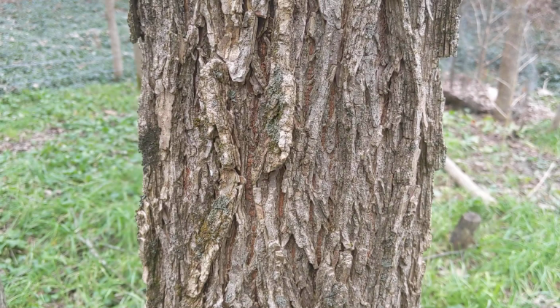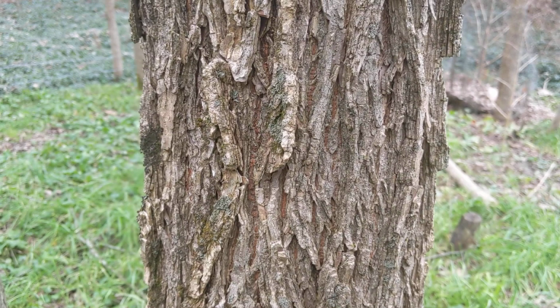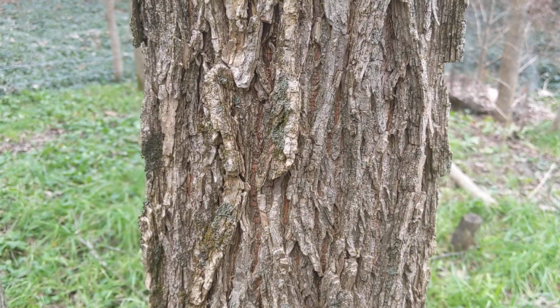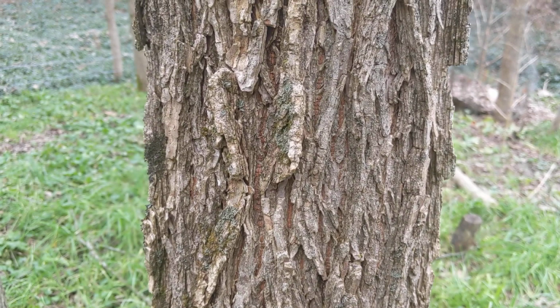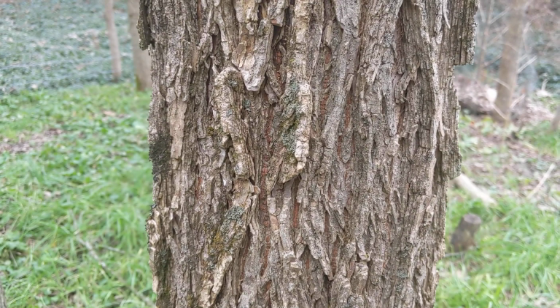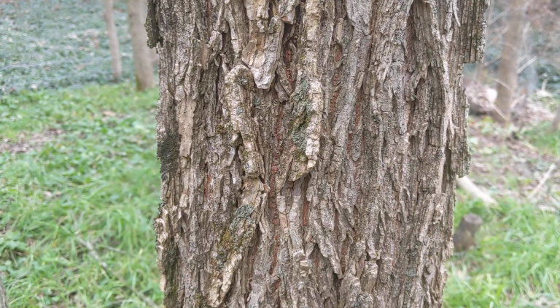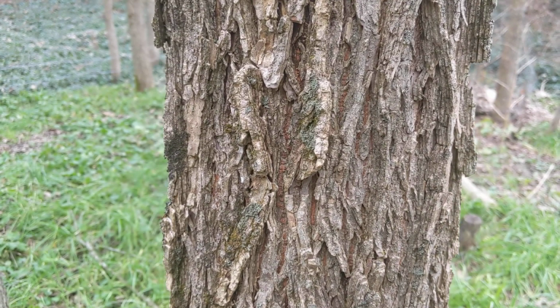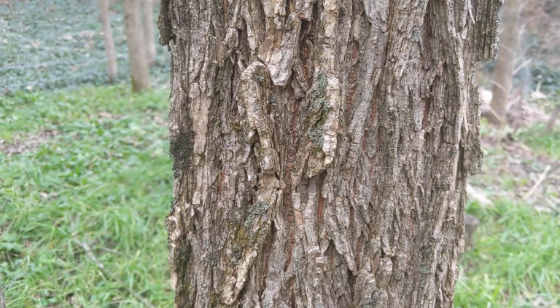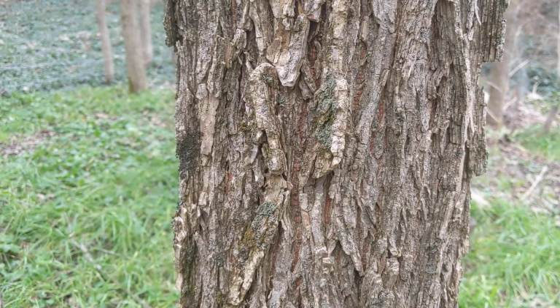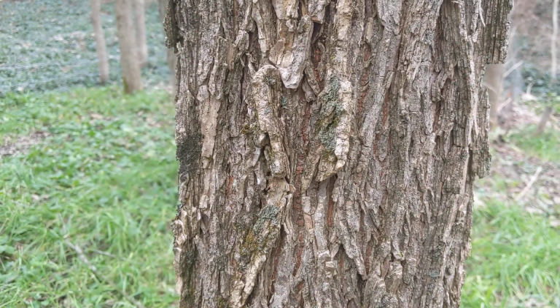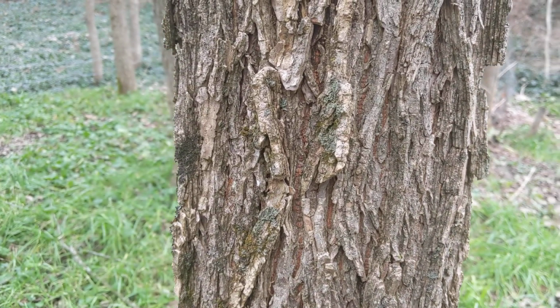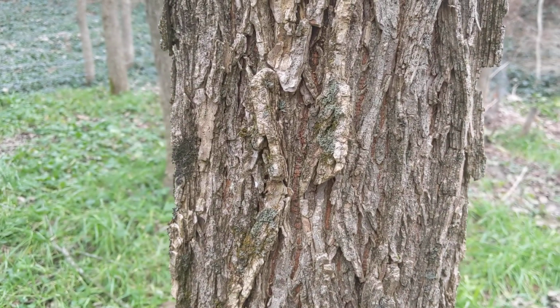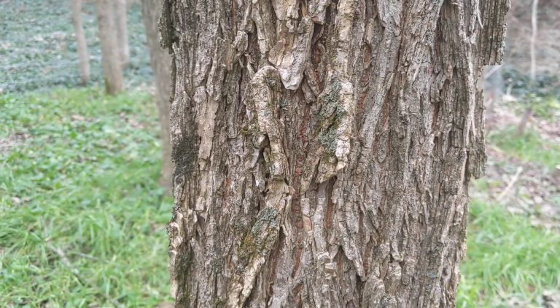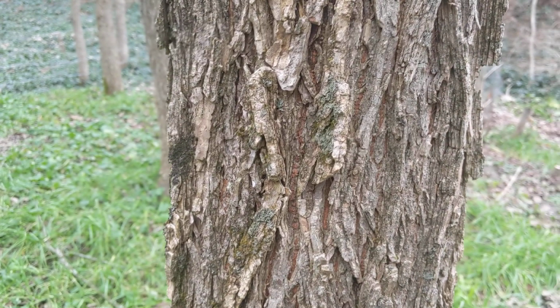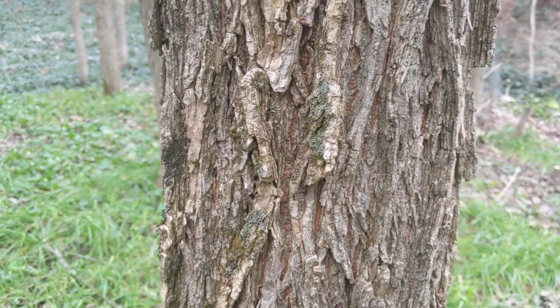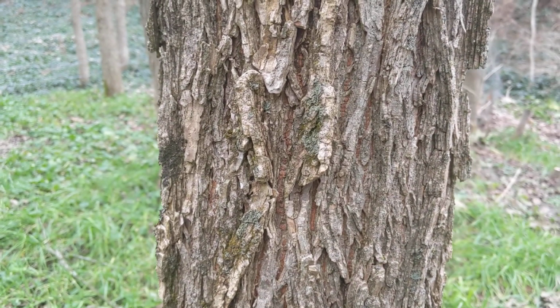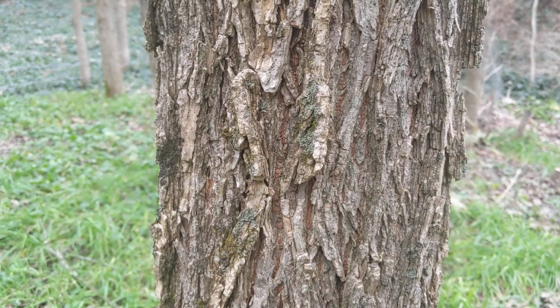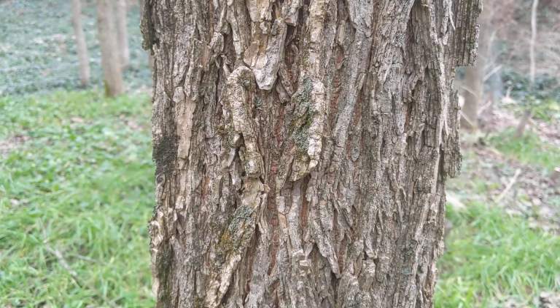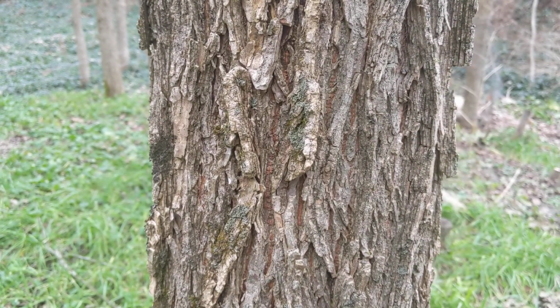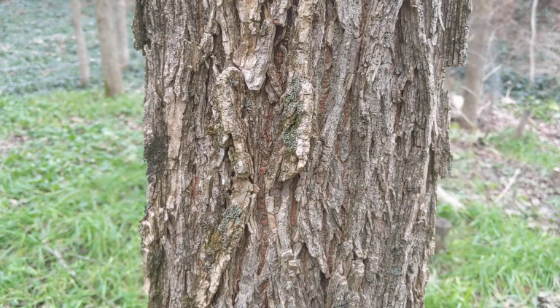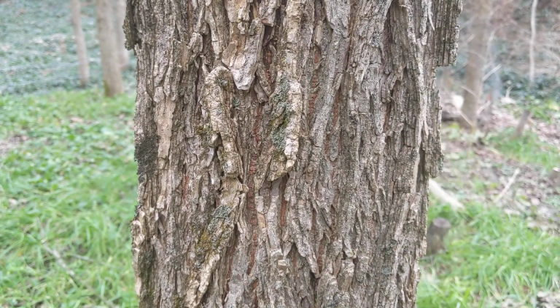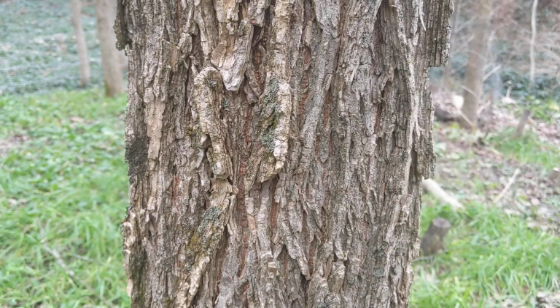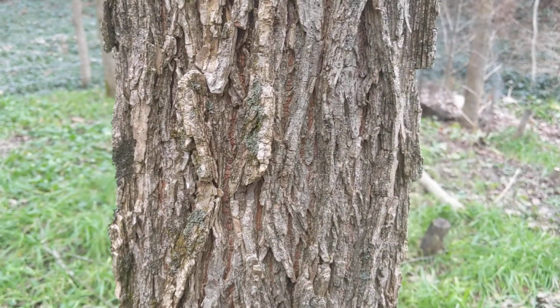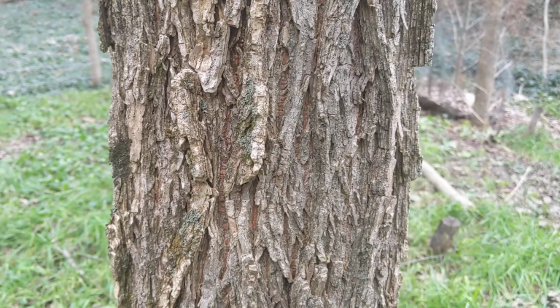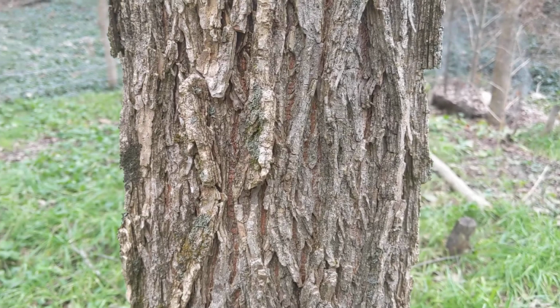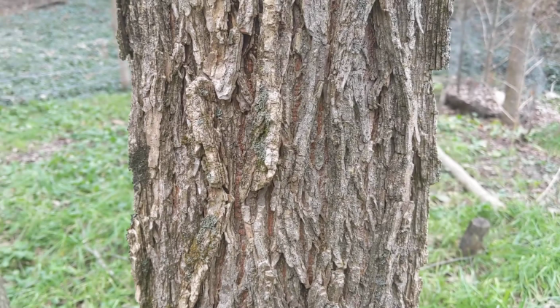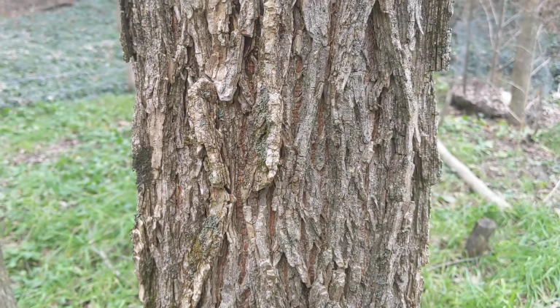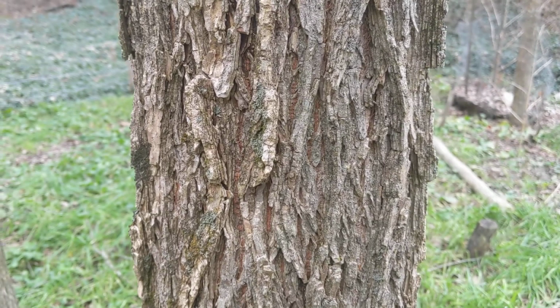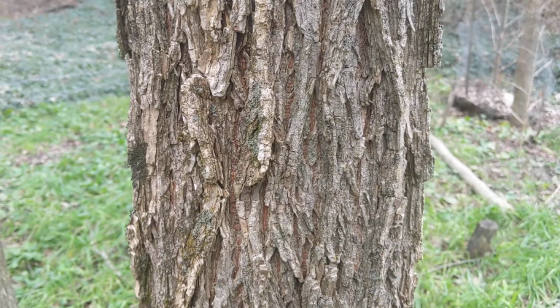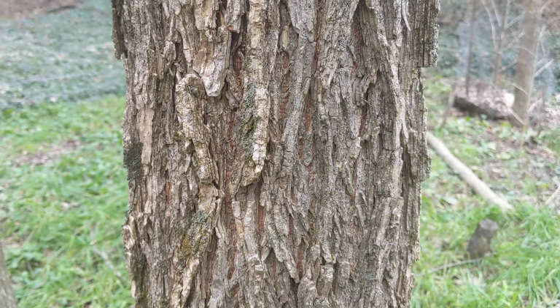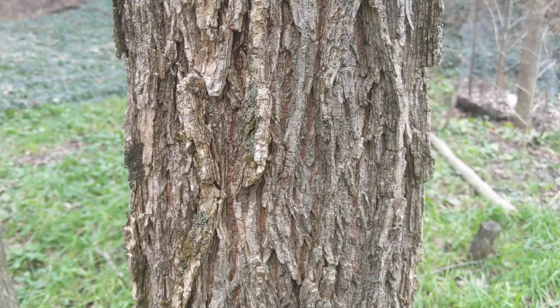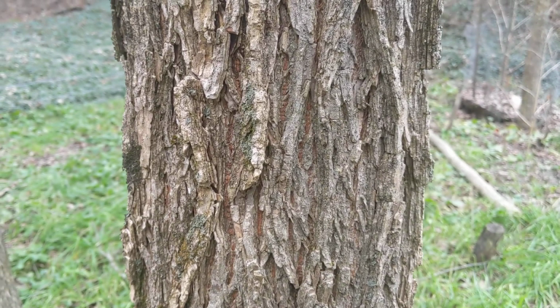Hey, this is Akiva from Twisted Tree Farm, and I'm talking about how to identify American elm in the winter.